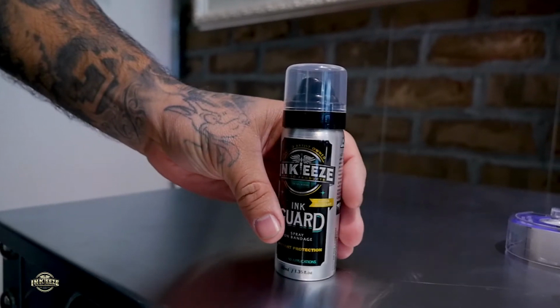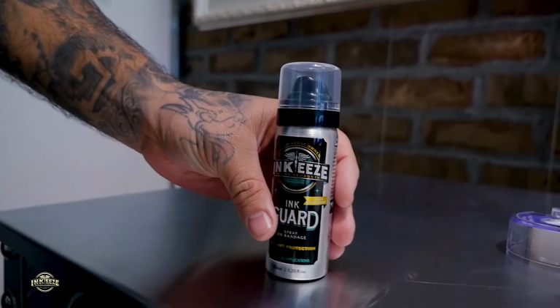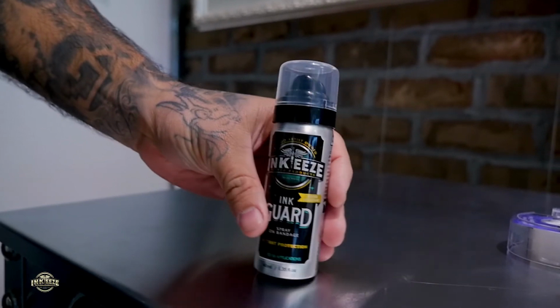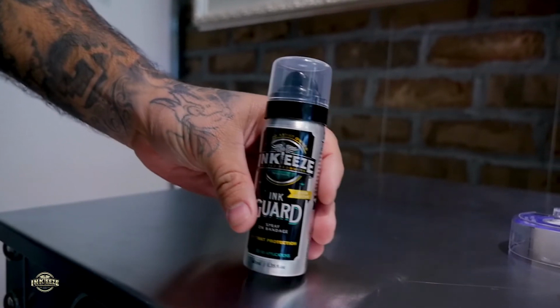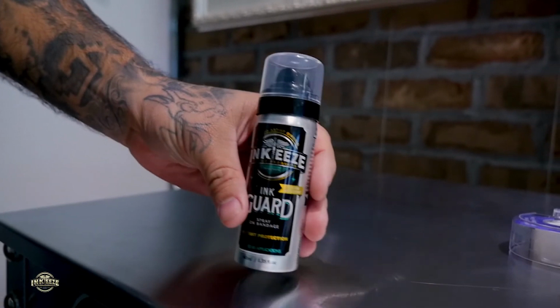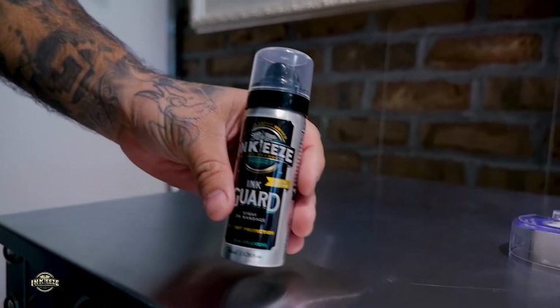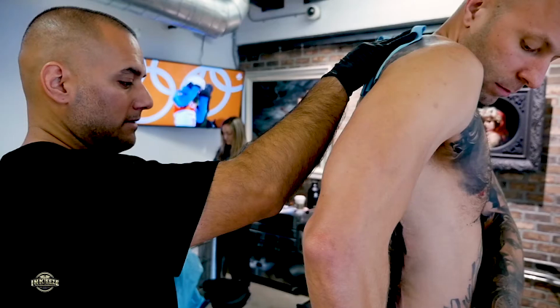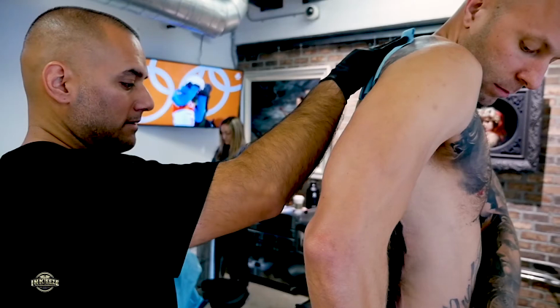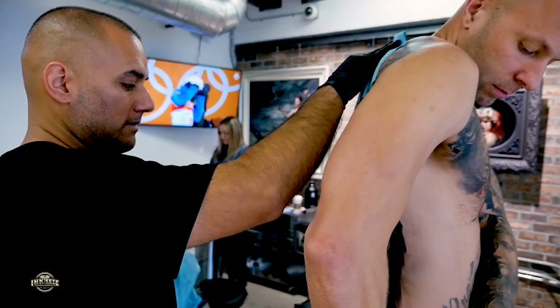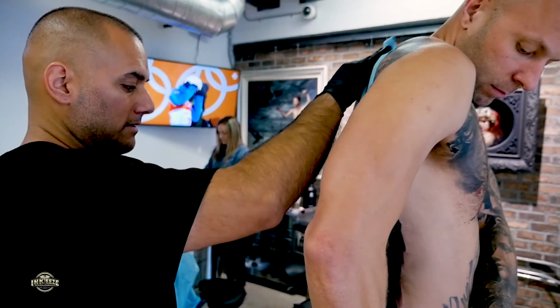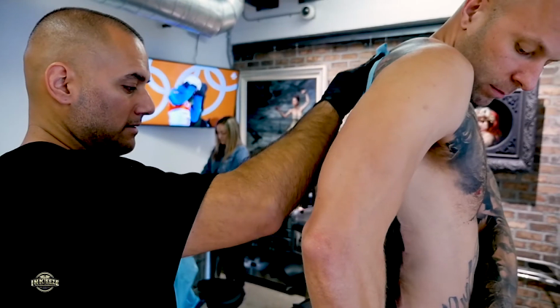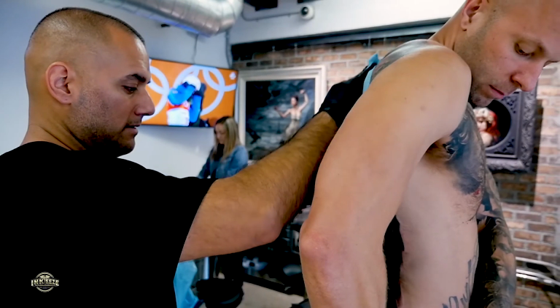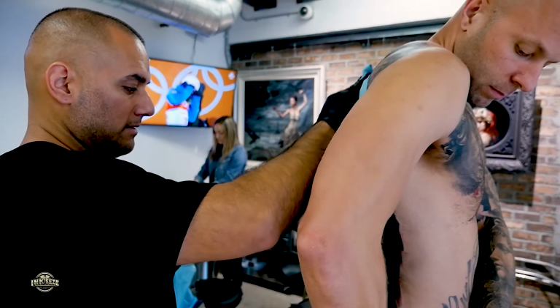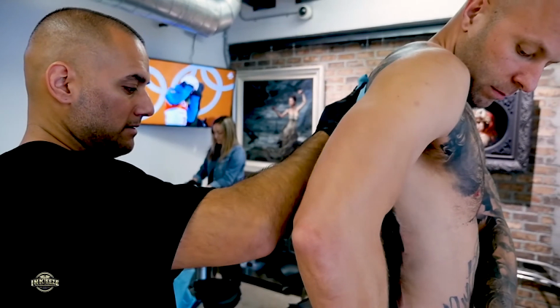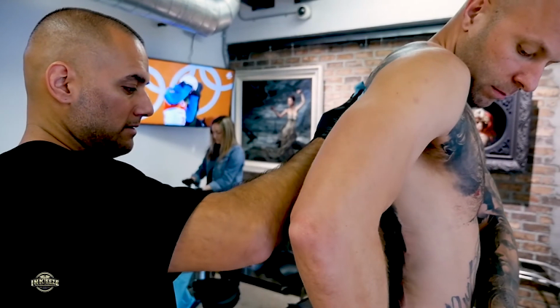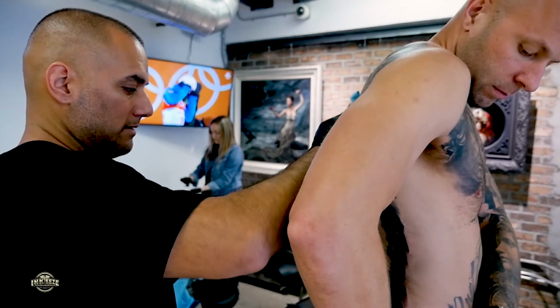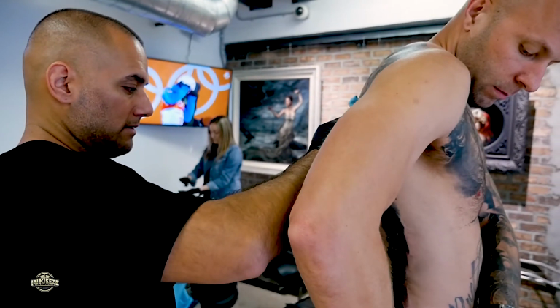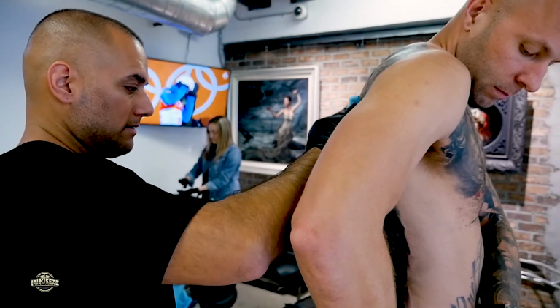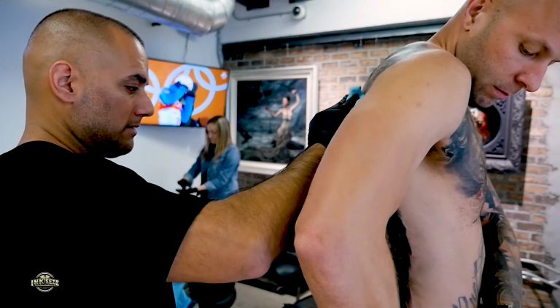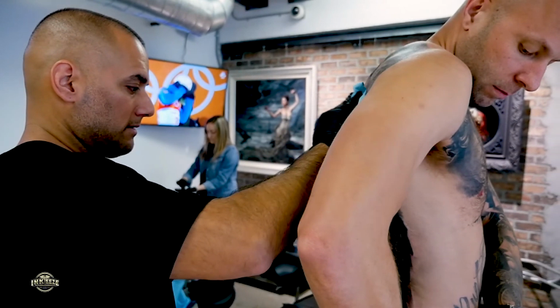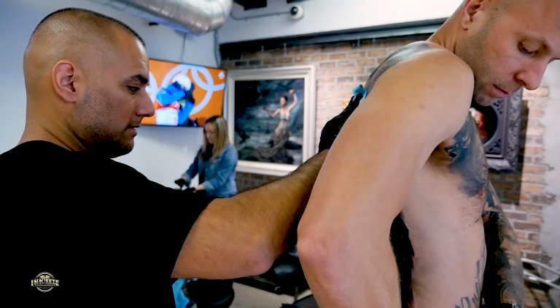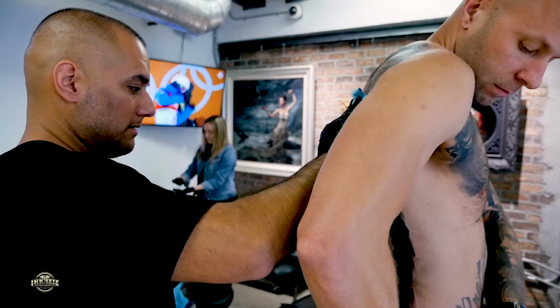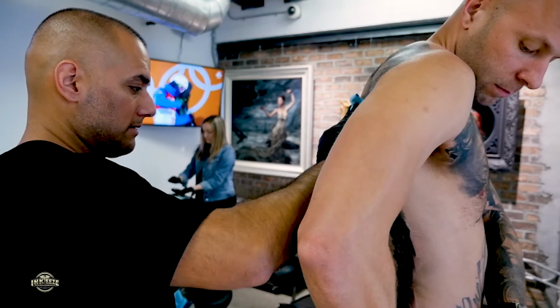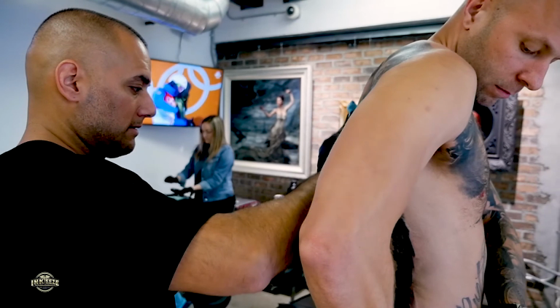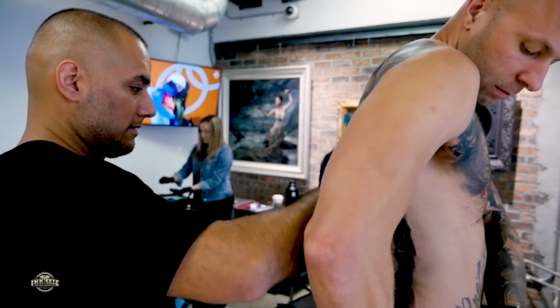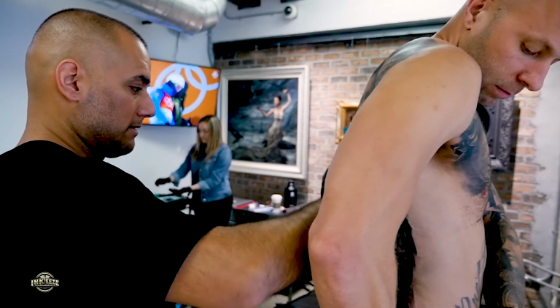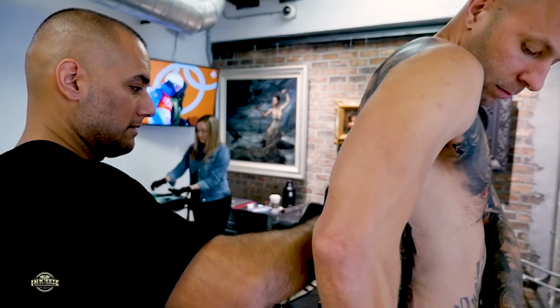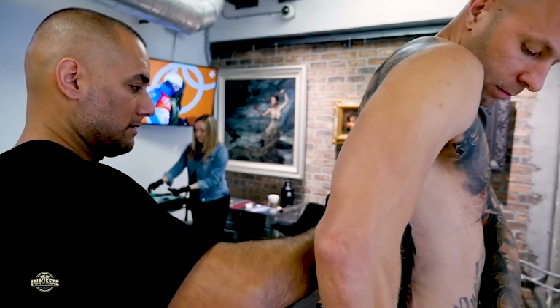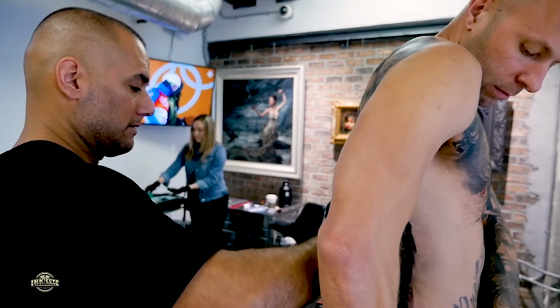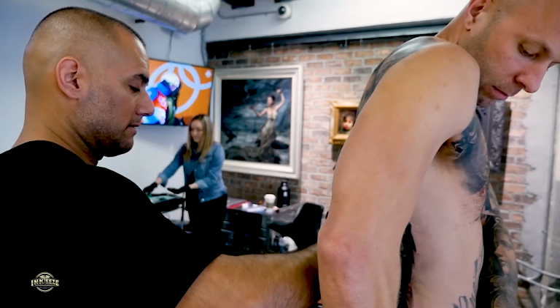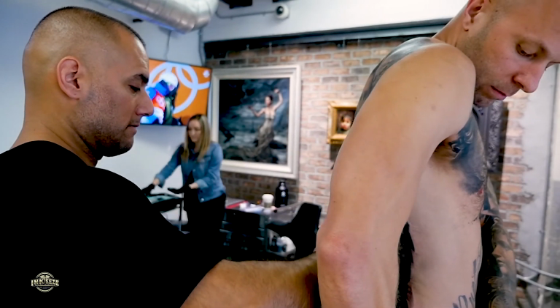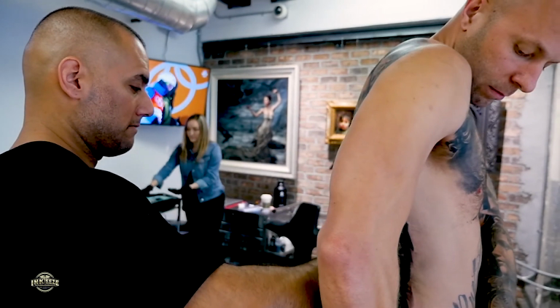Step 1: Clean the tattoo properly, removing all excess ink, blood, and plasma.